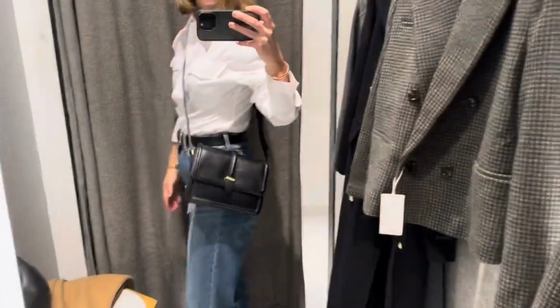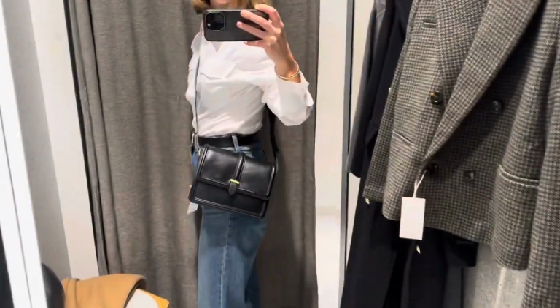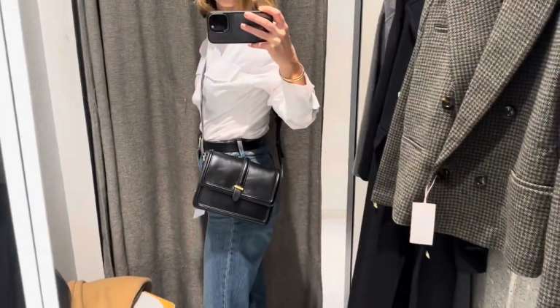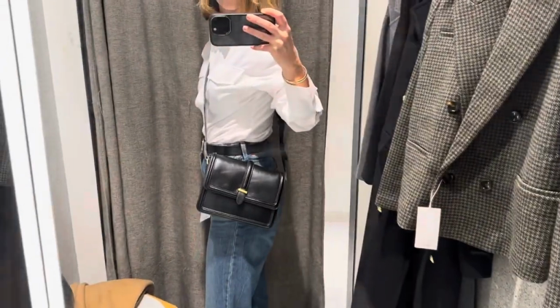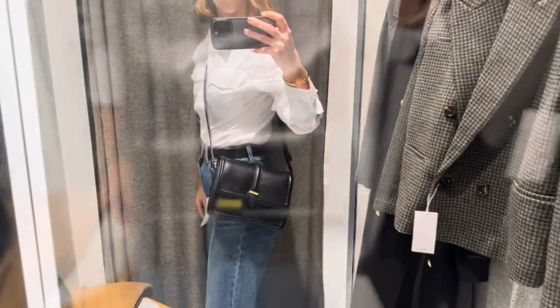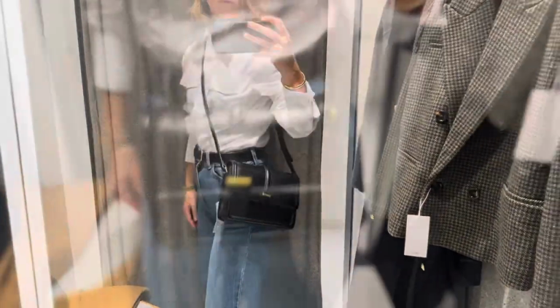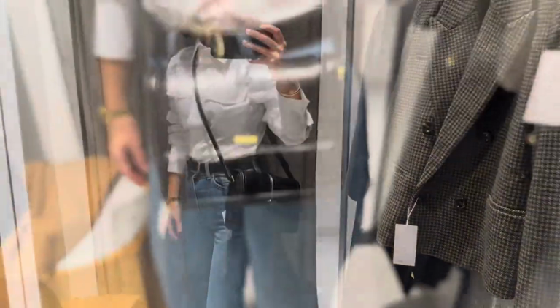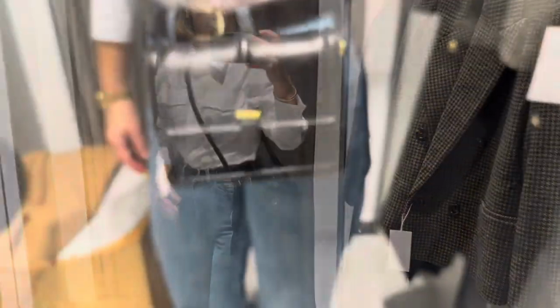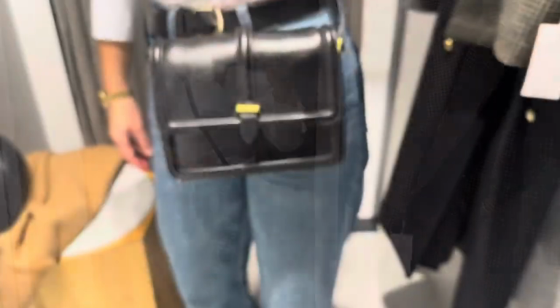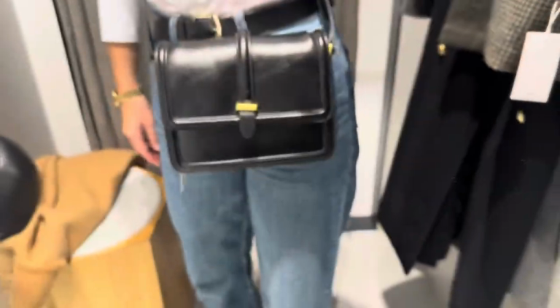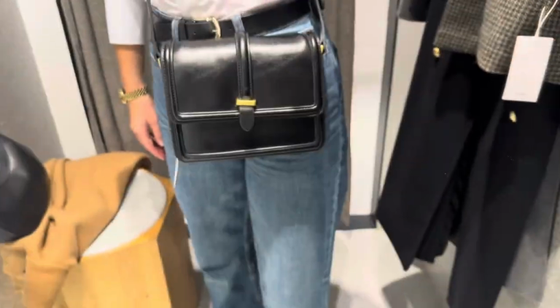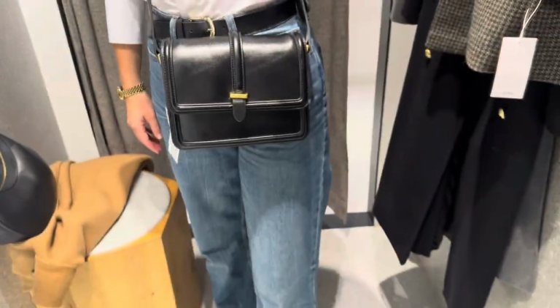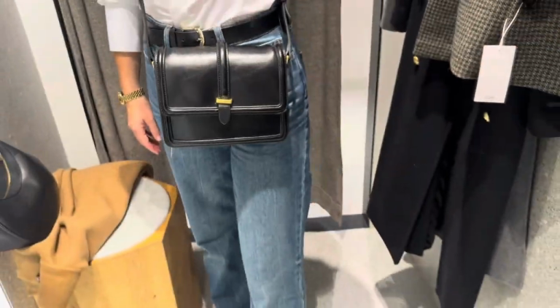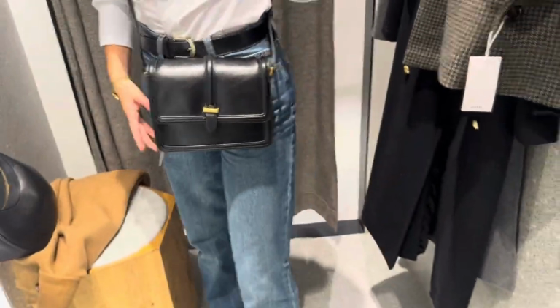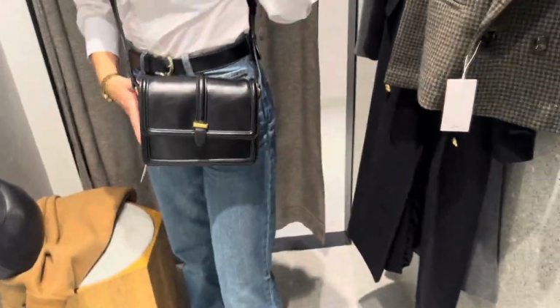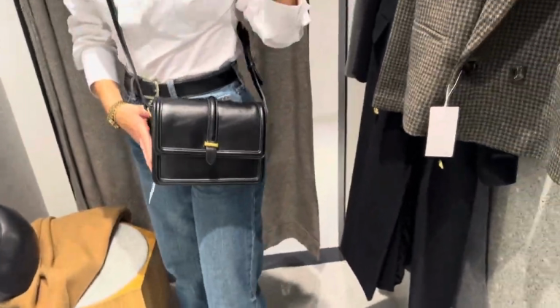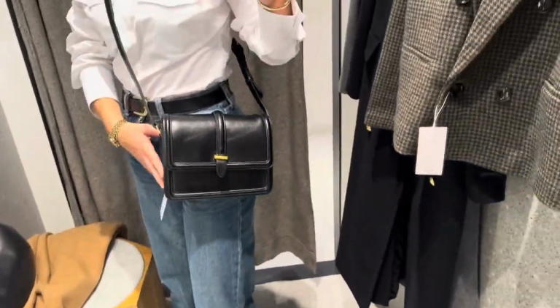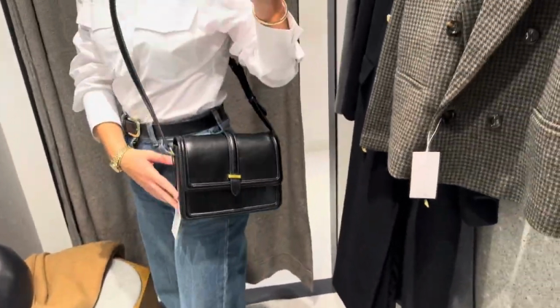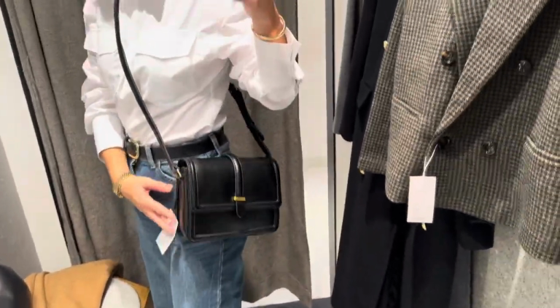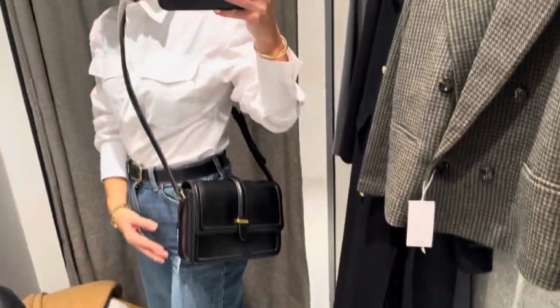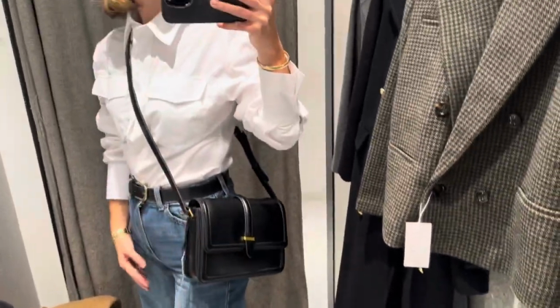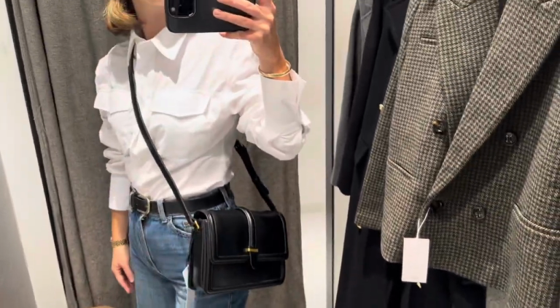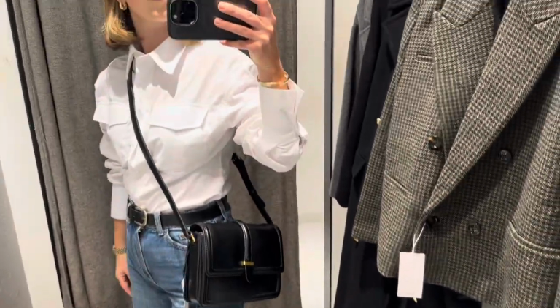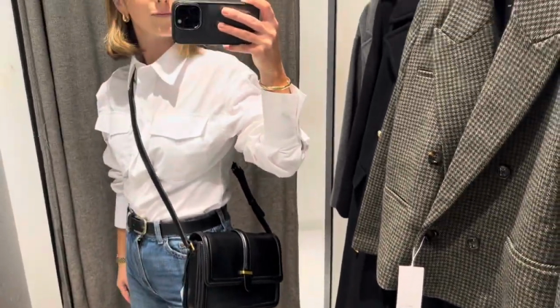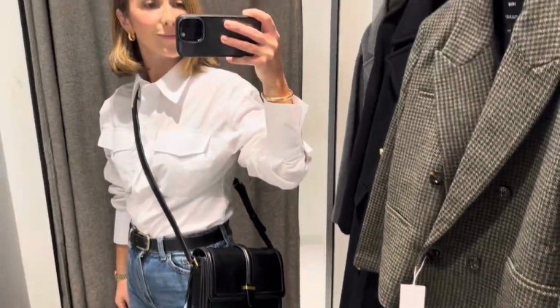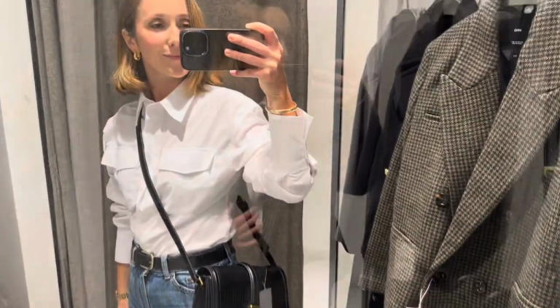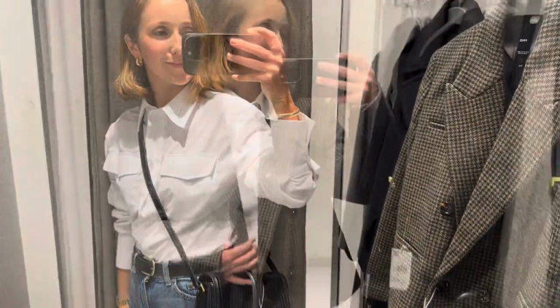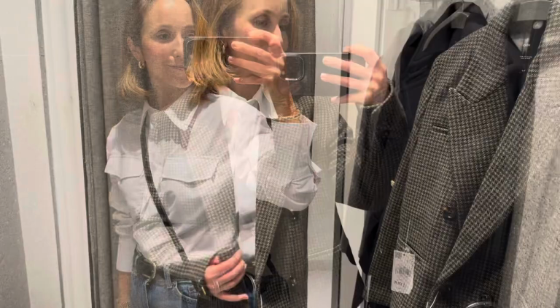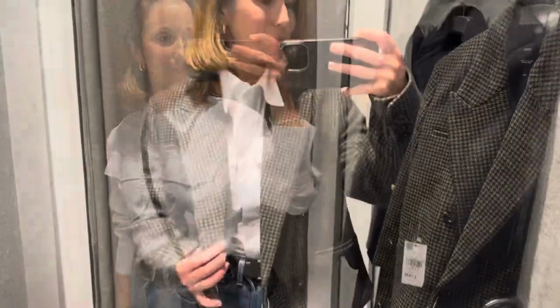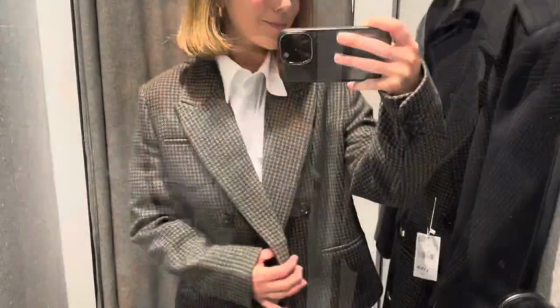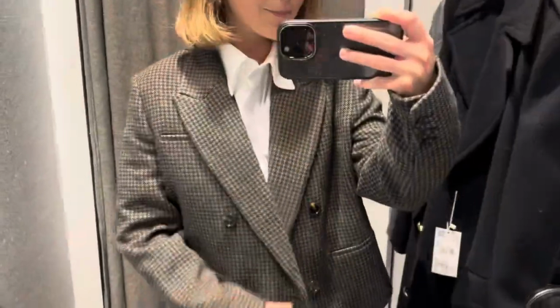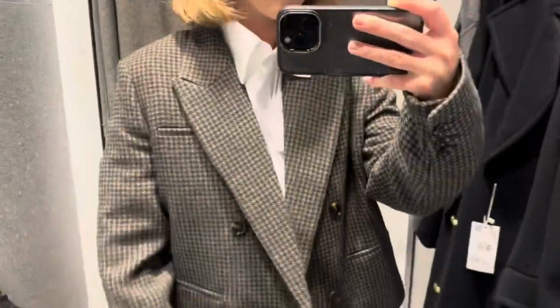First off let's start with this cross body bag. It's giving me major Celine vibes. I love it.